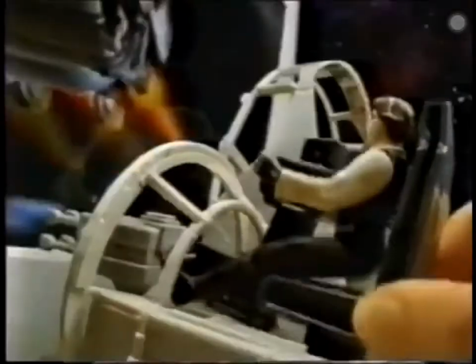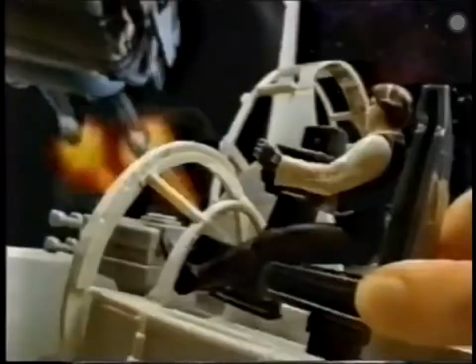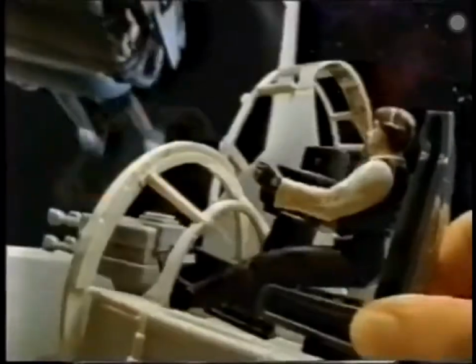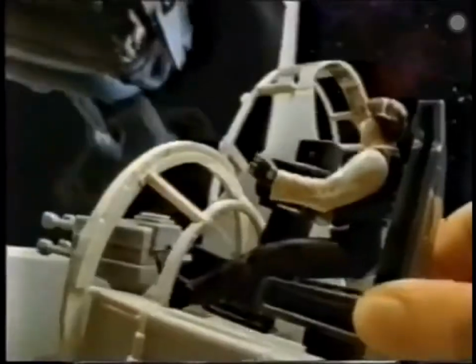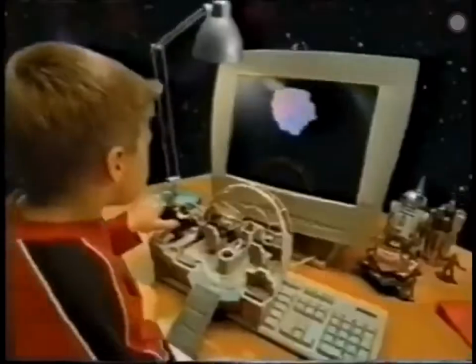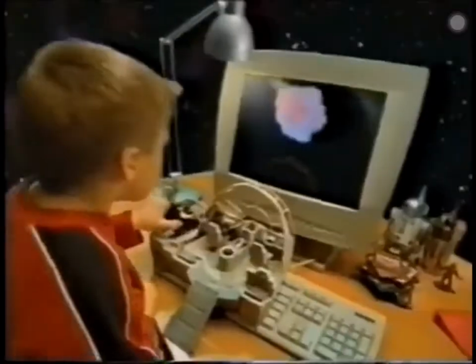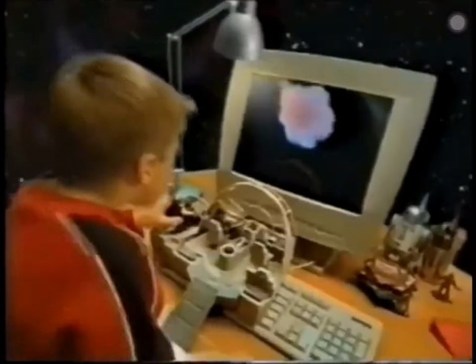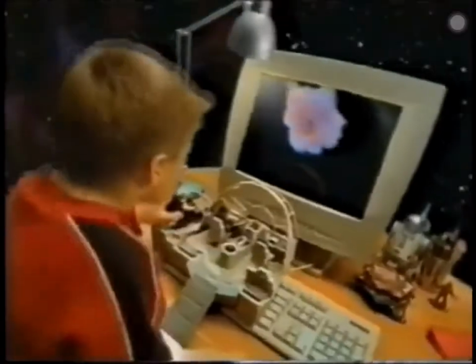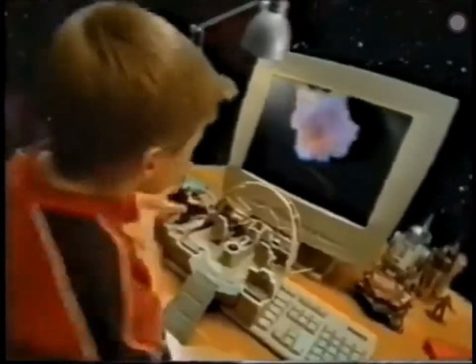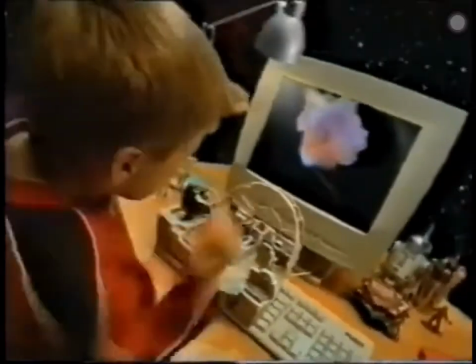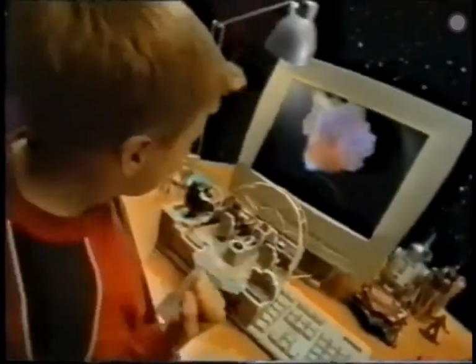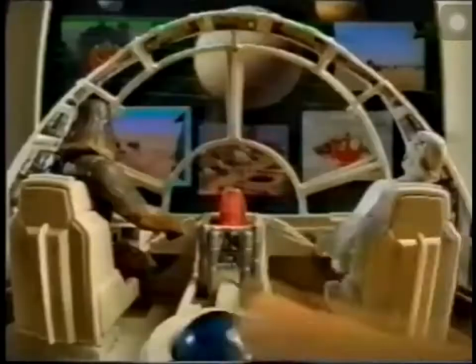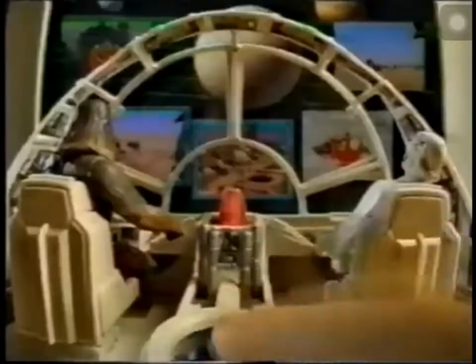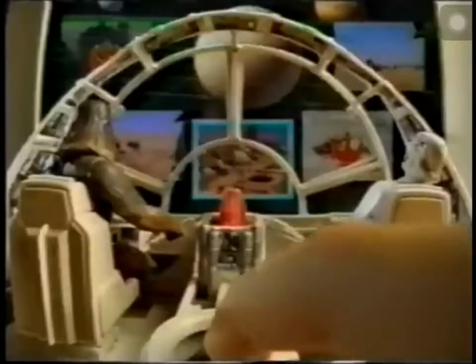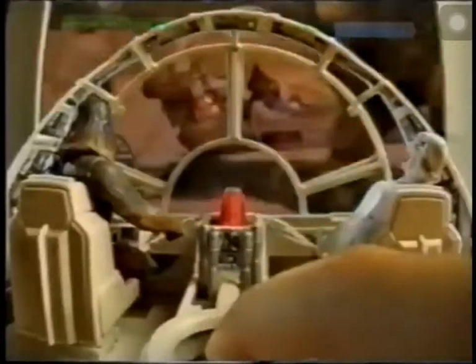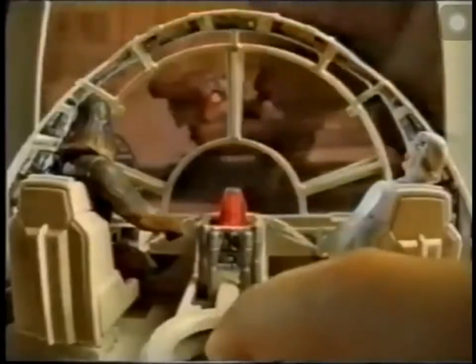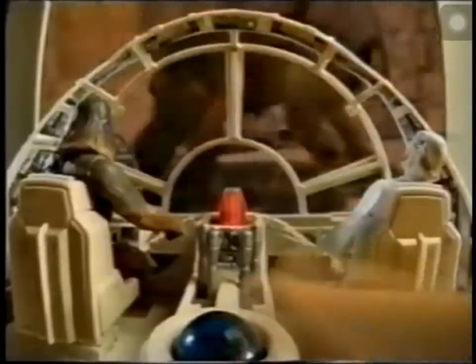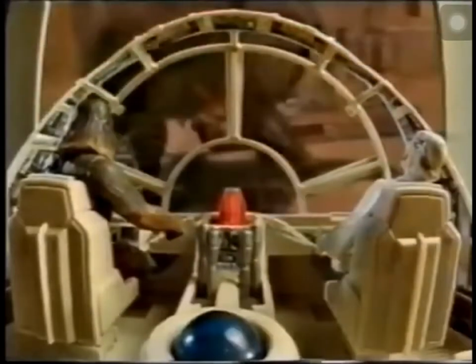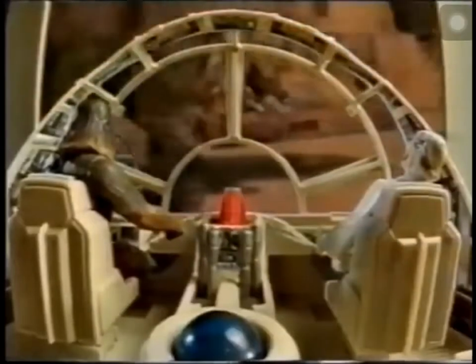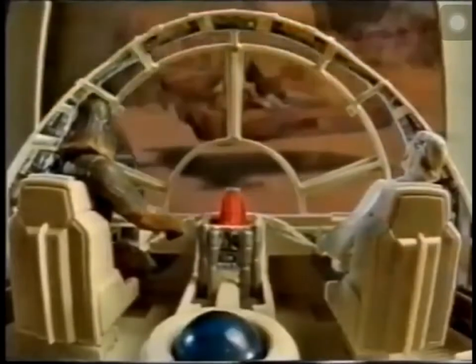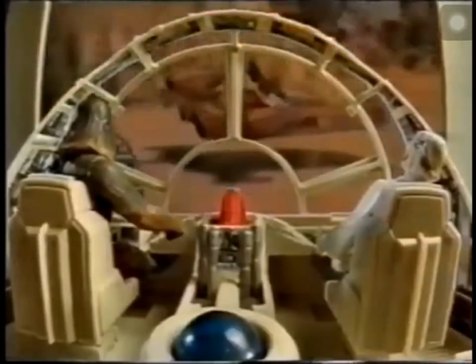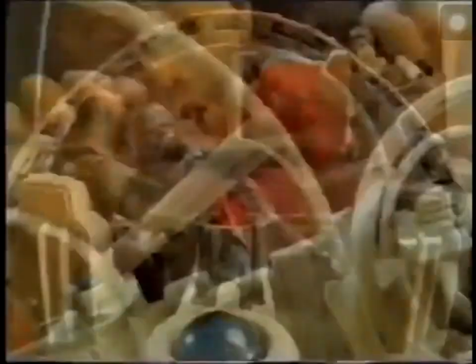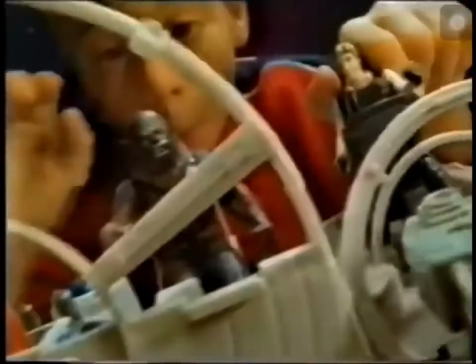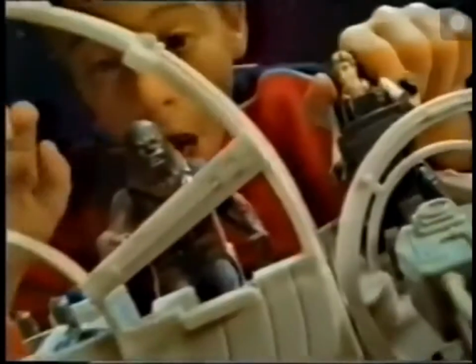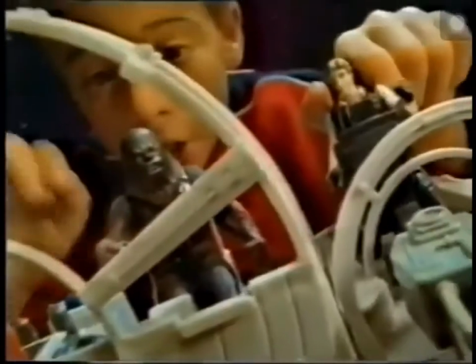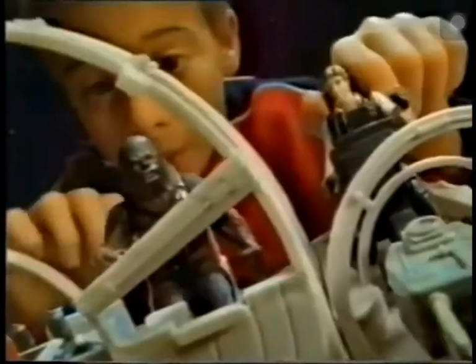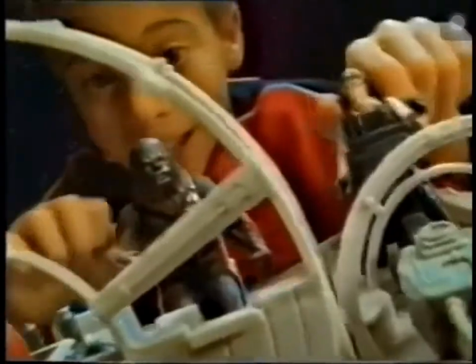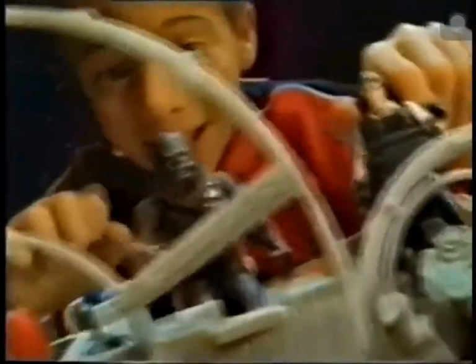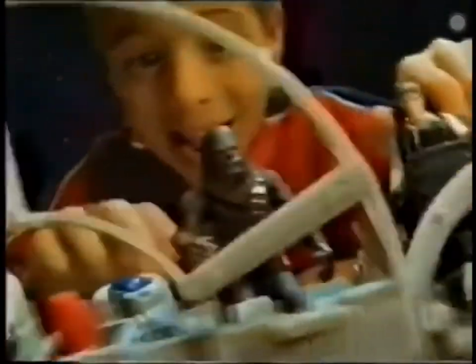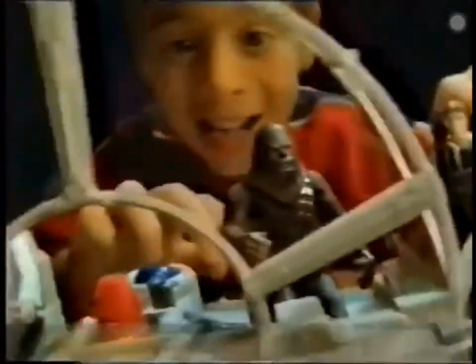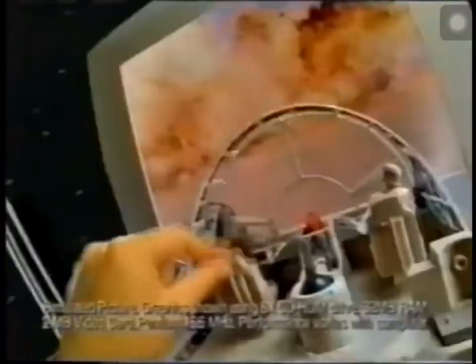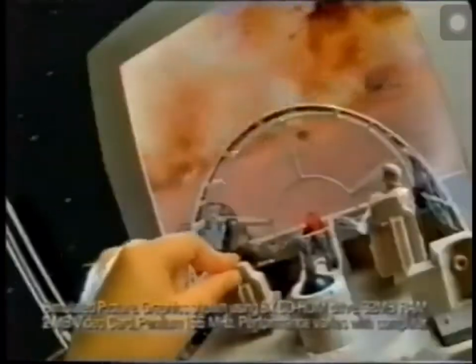Fire! And it all comes to life with scenes from the Star Wars trilogy. Come on, Chewie, get us out of here.